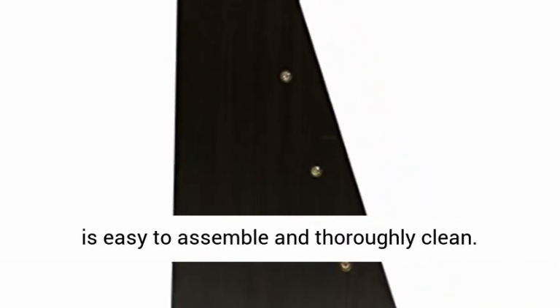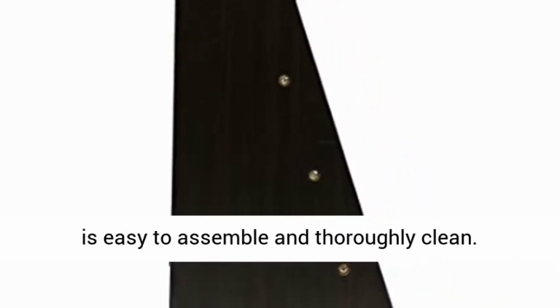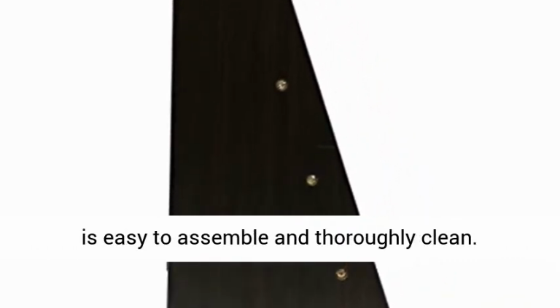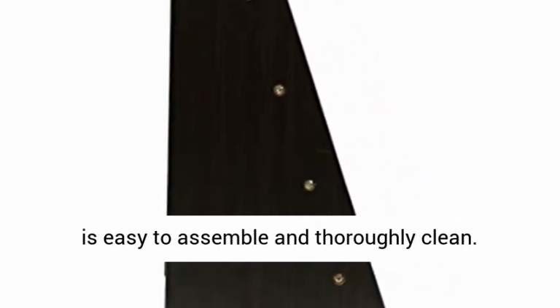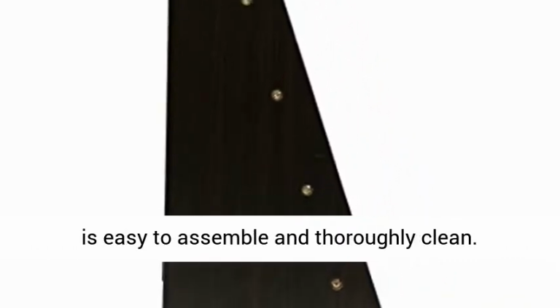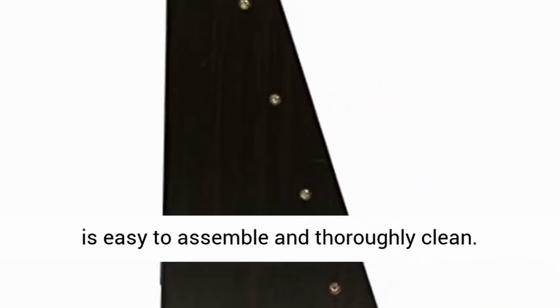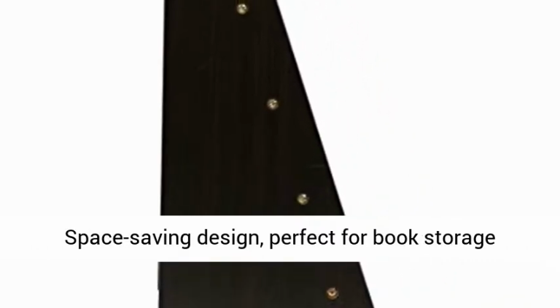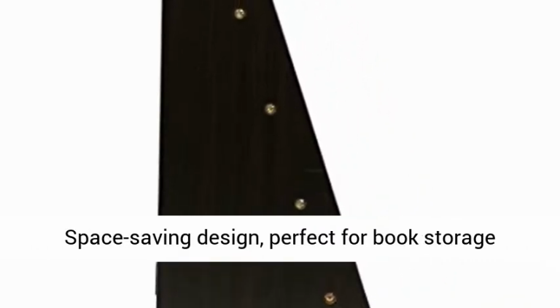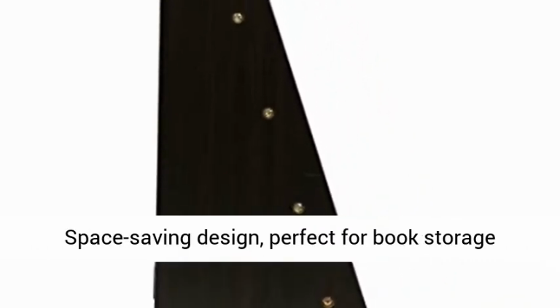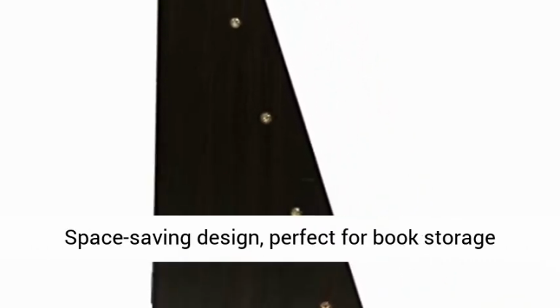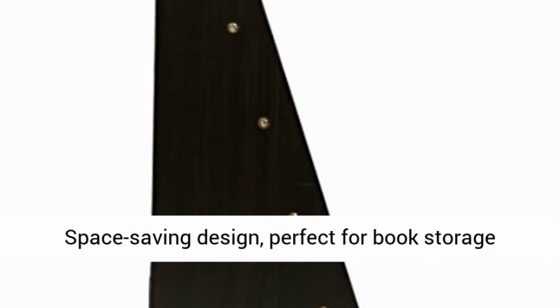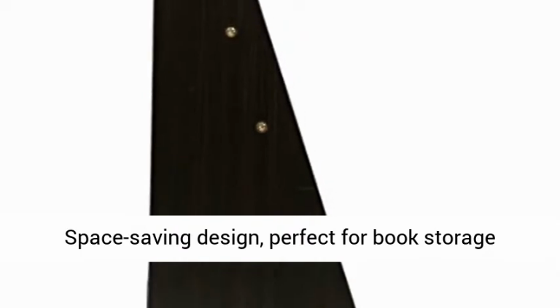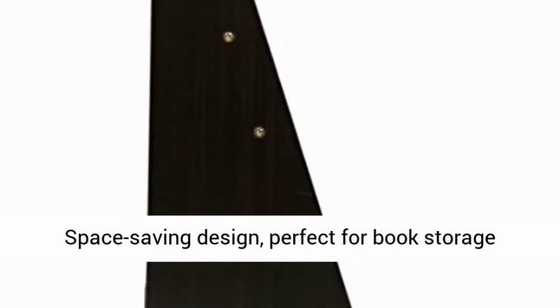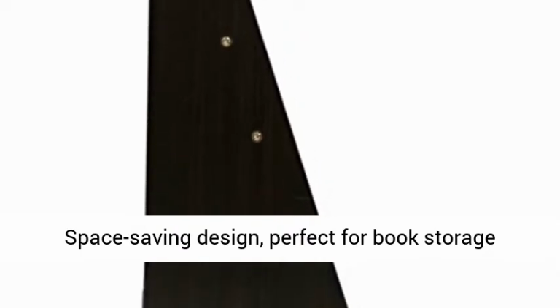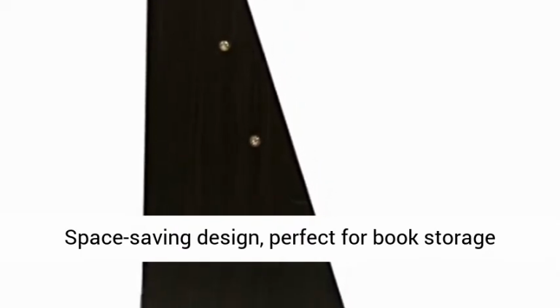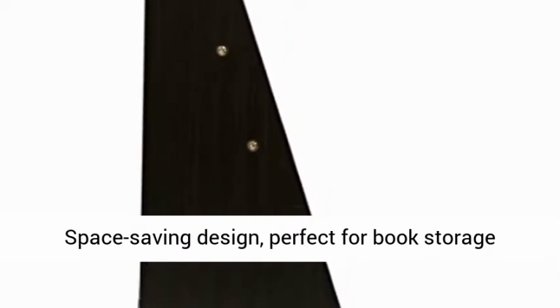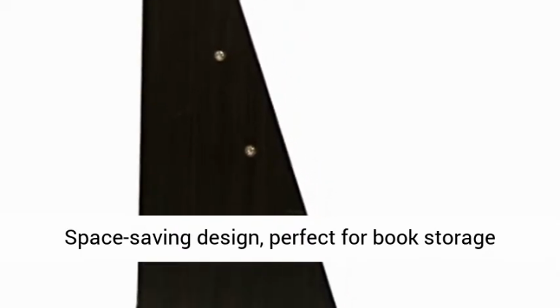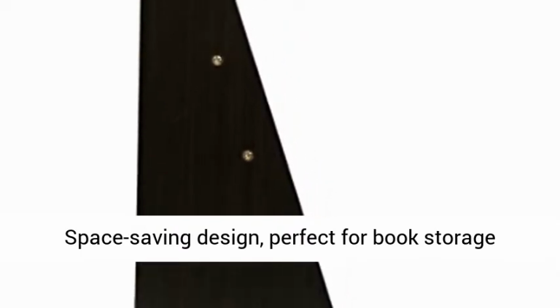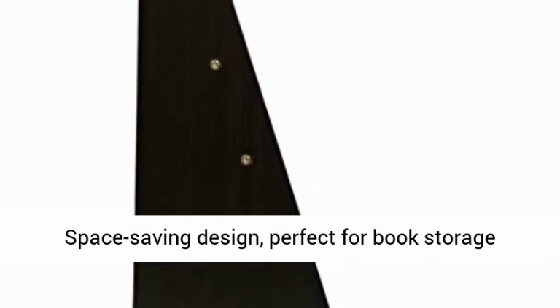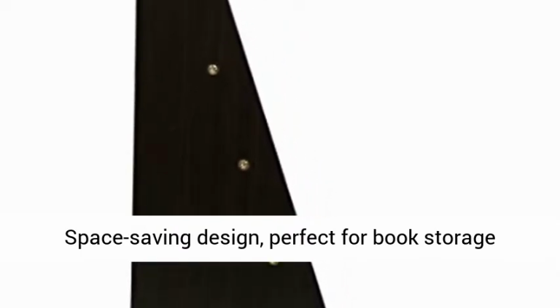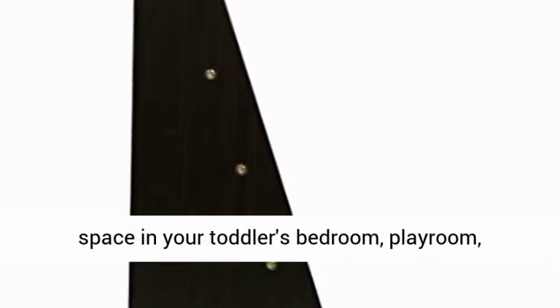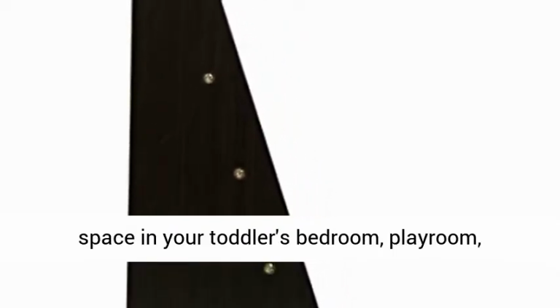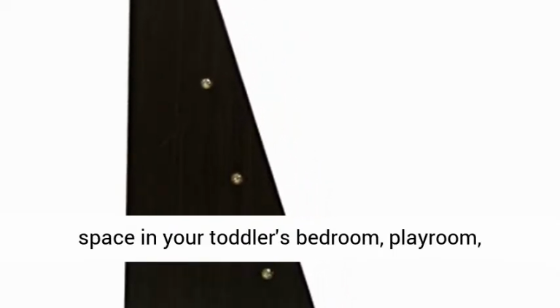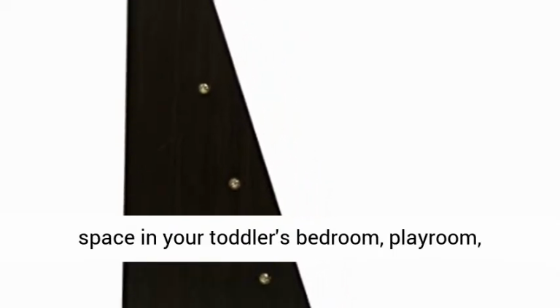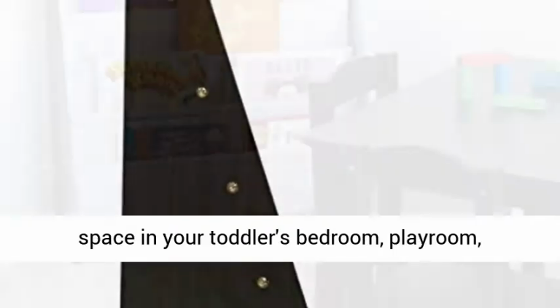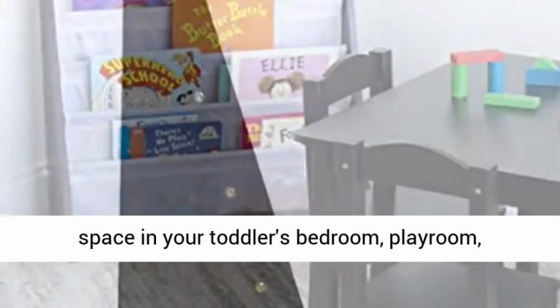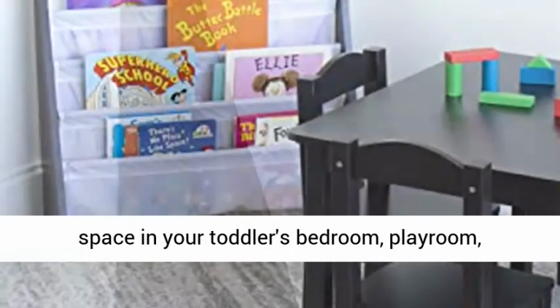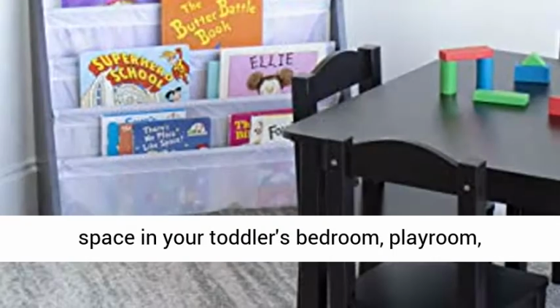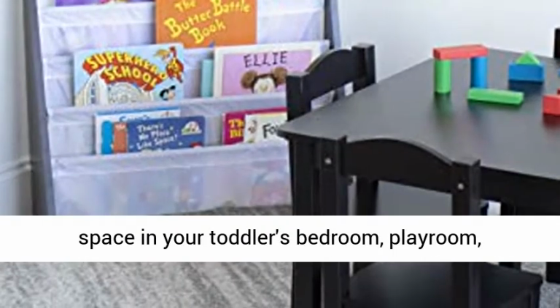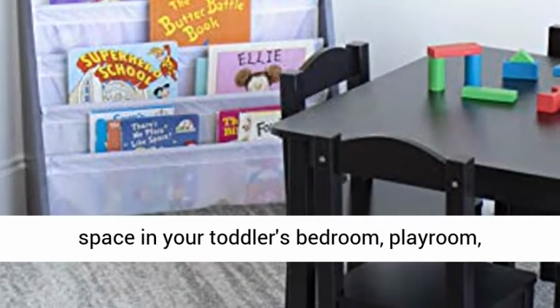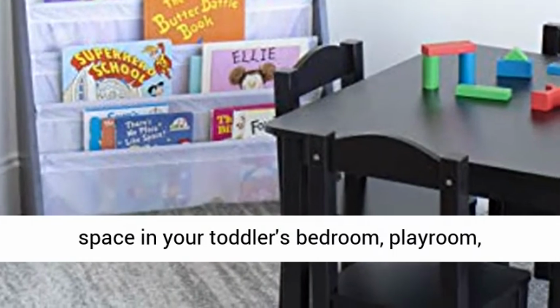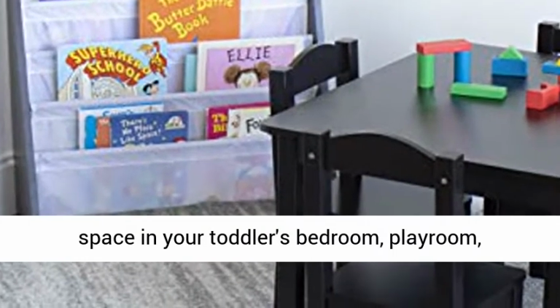Space-saving design, perfect for book storage in your toddler's bedroom, playroom, nursery, or the living room.